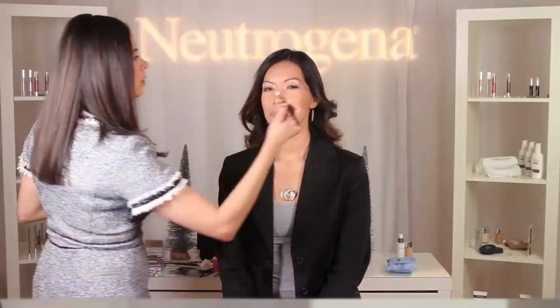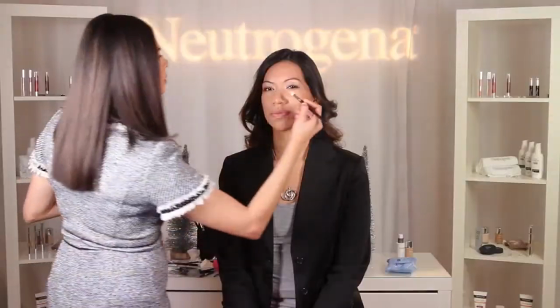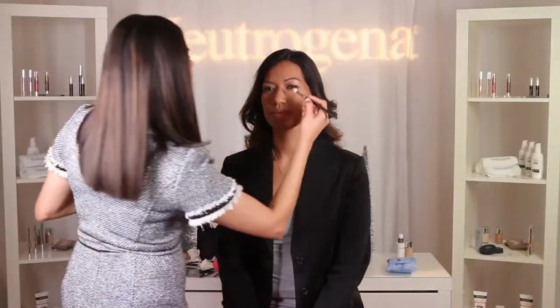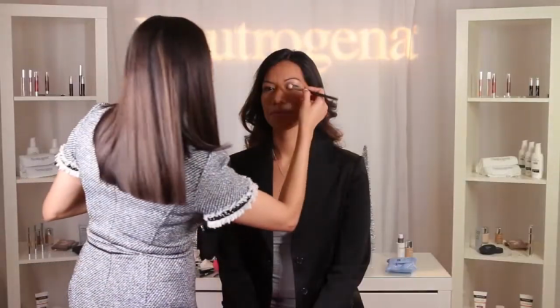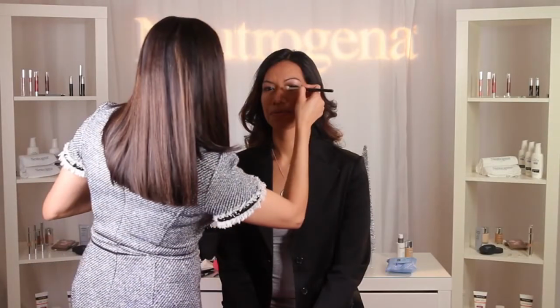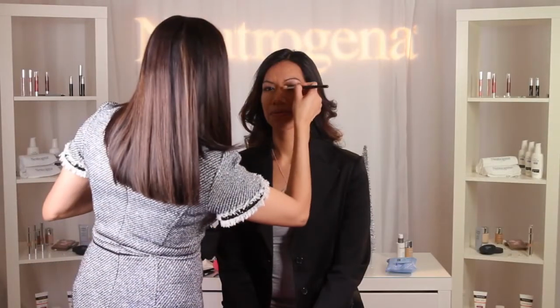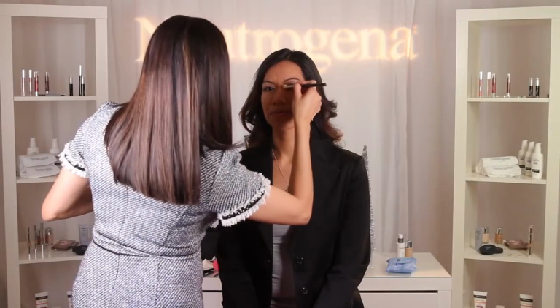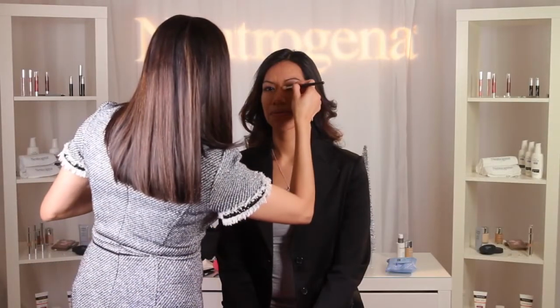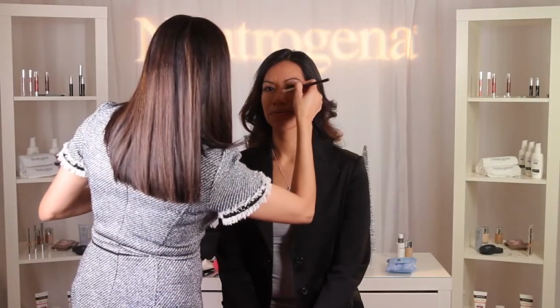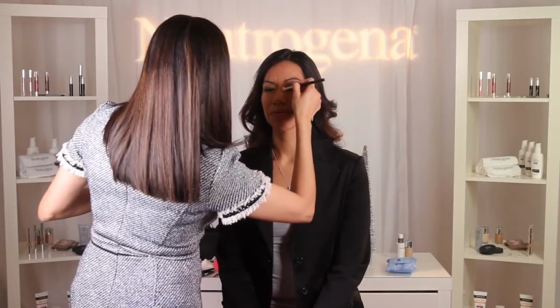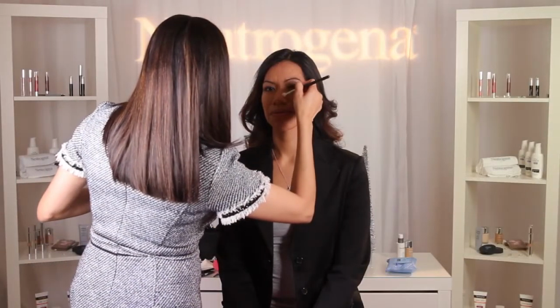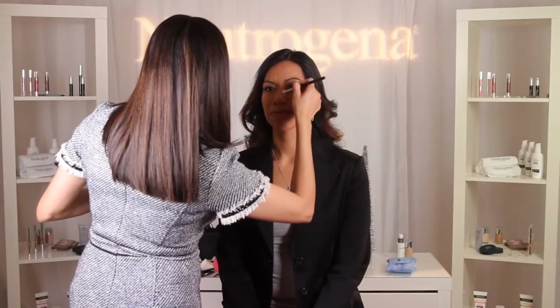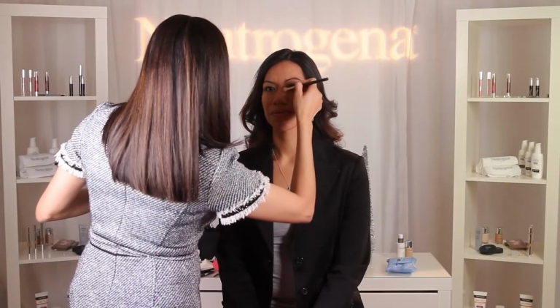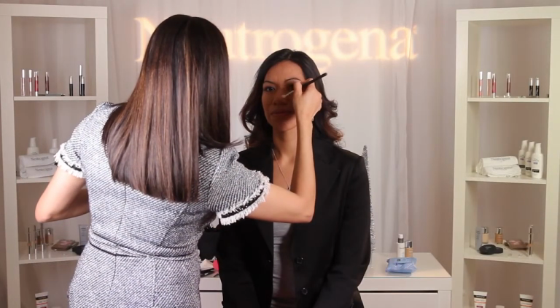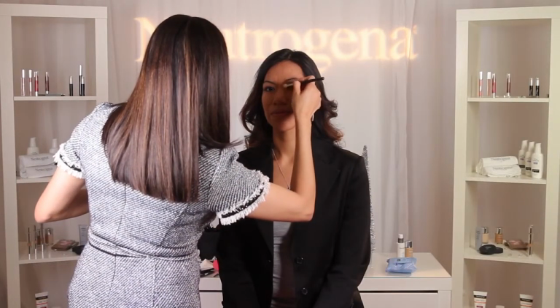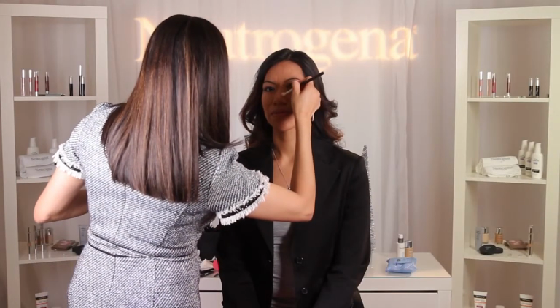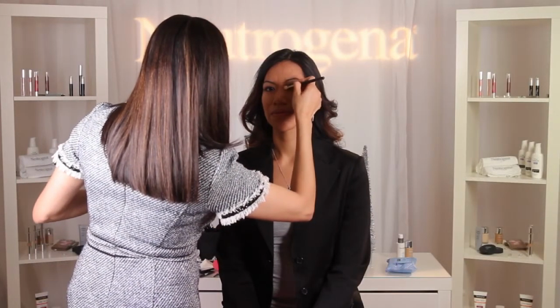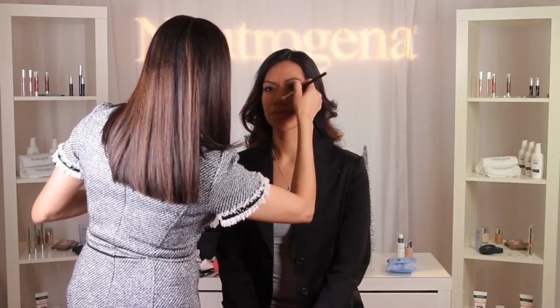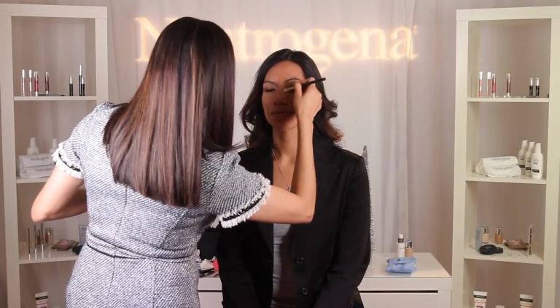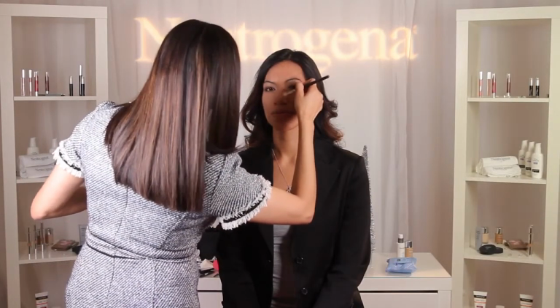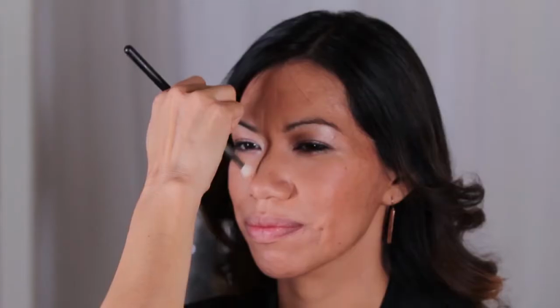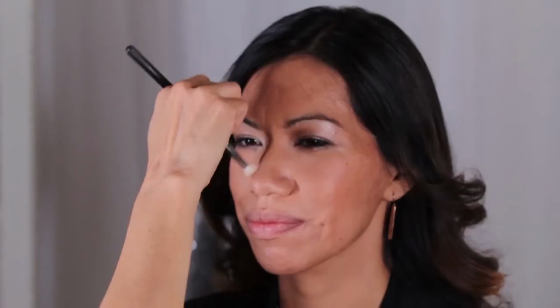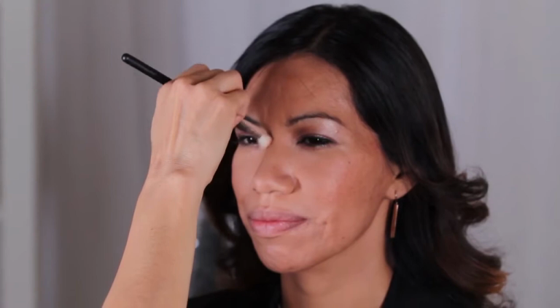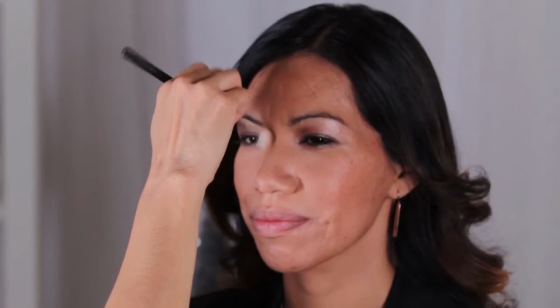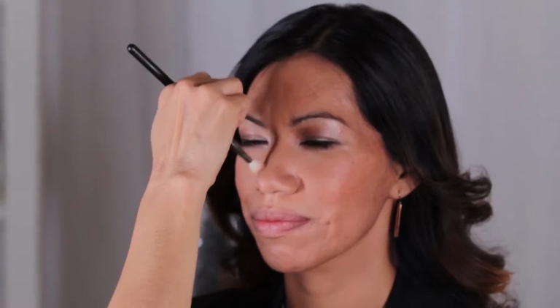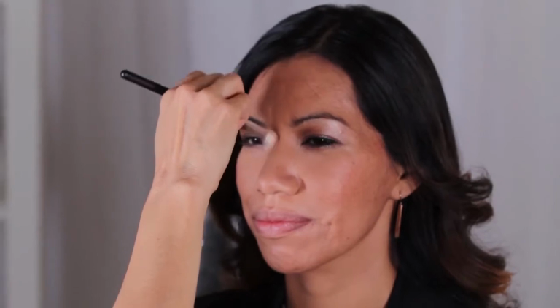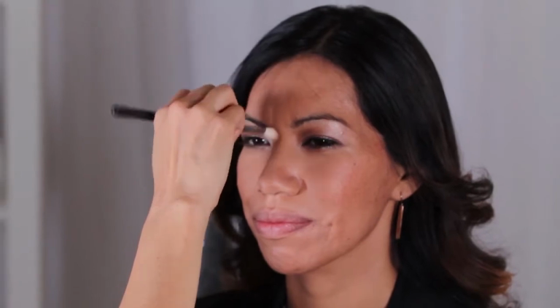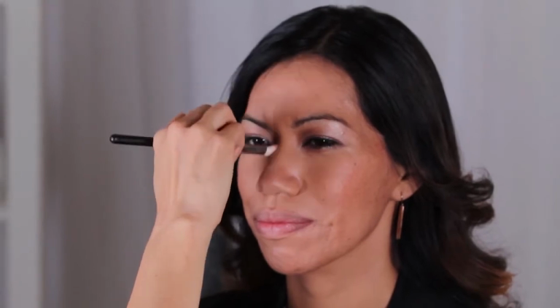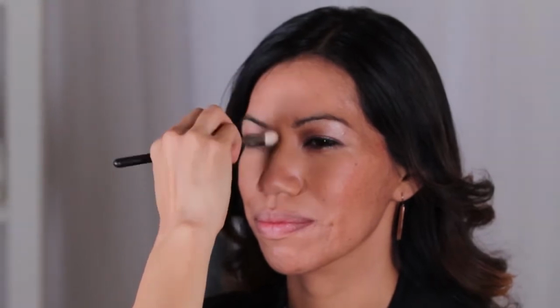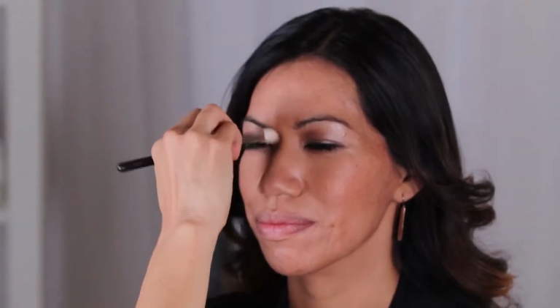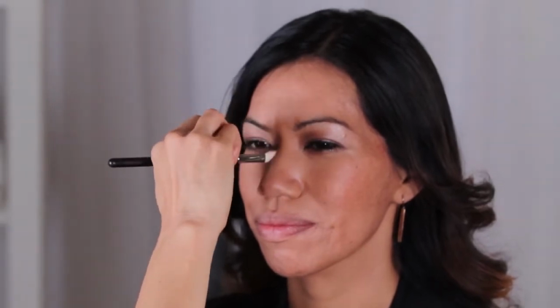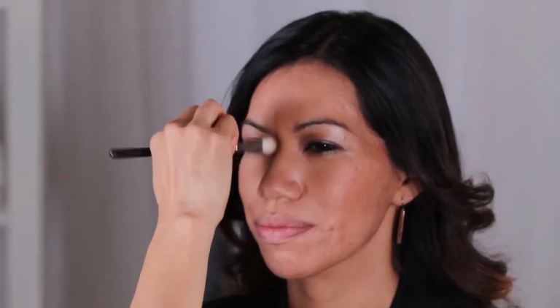Finally, I'm going to lightly contour Patti's nose by applying bronzer on the sides and blending softly for definition.